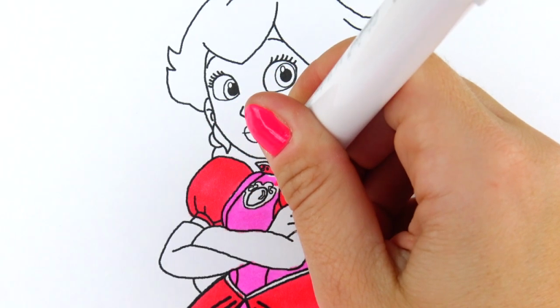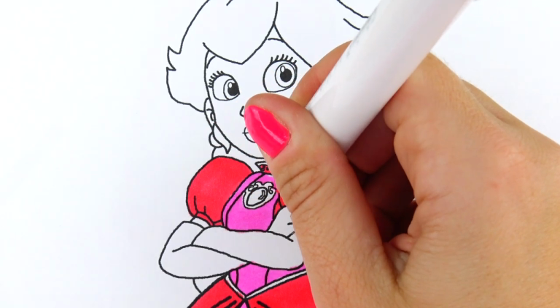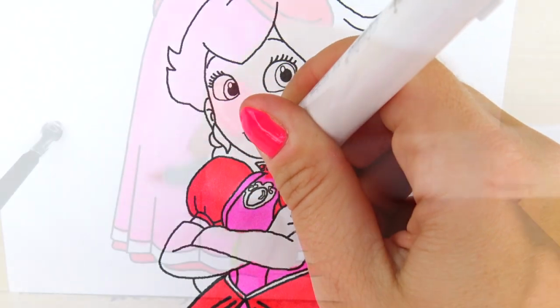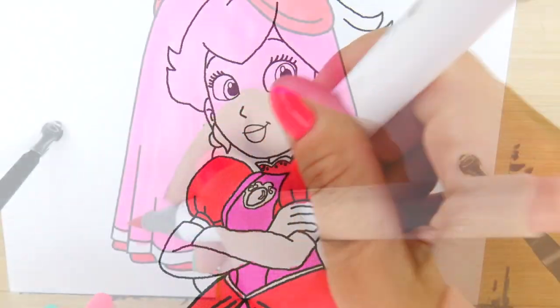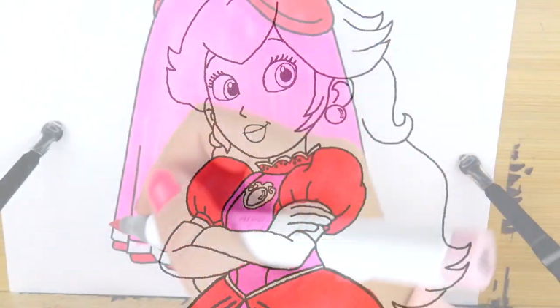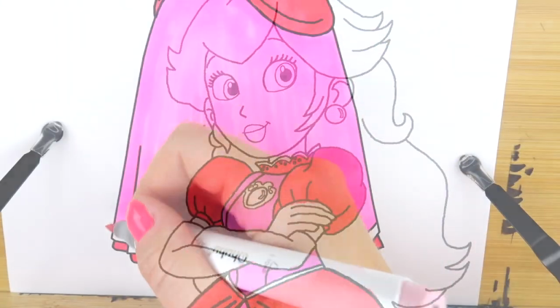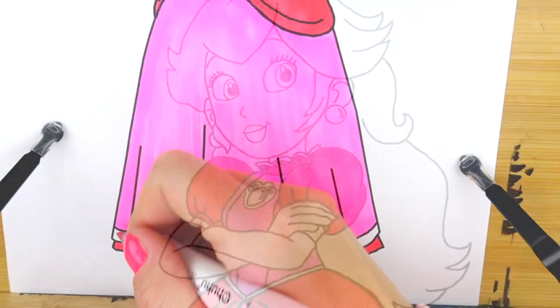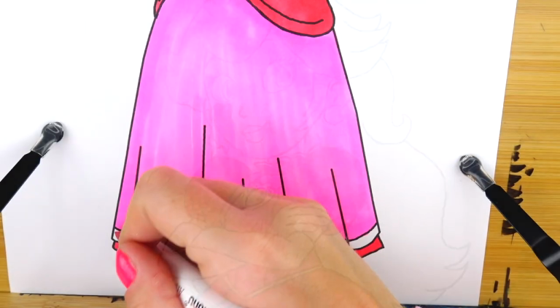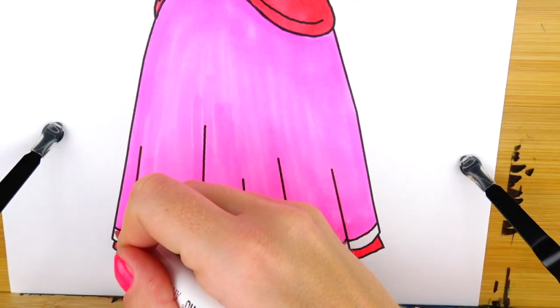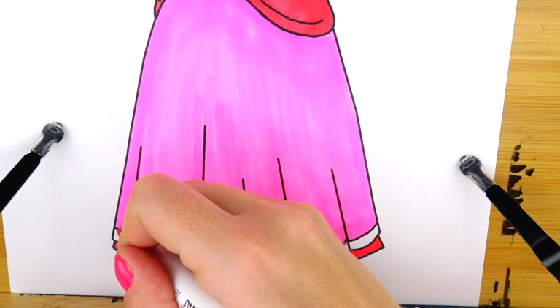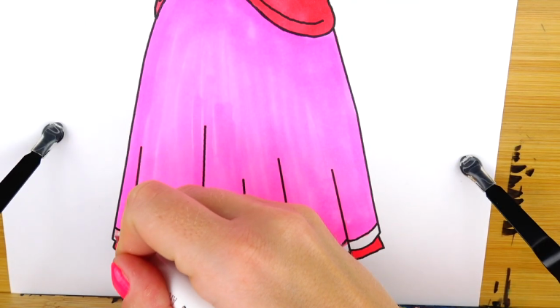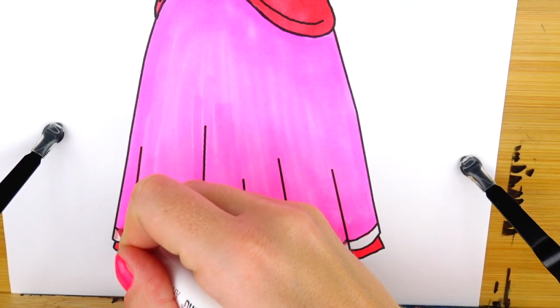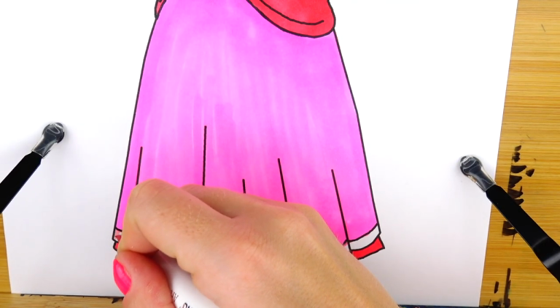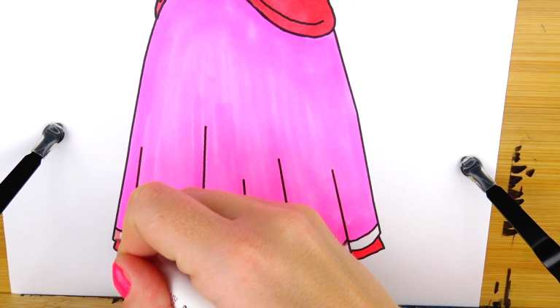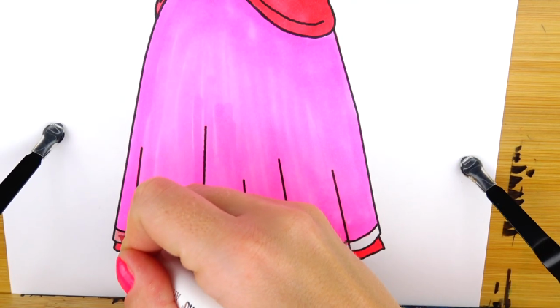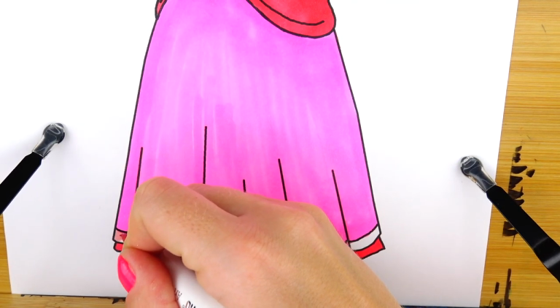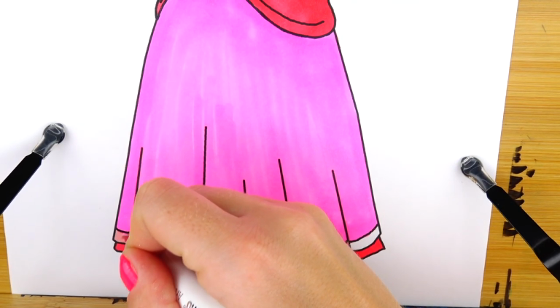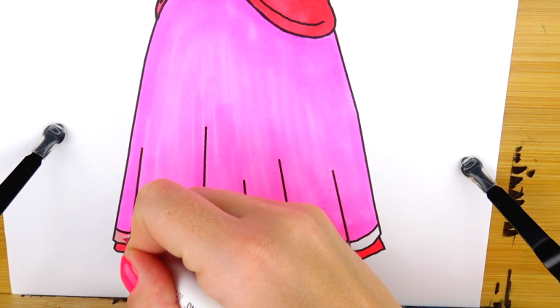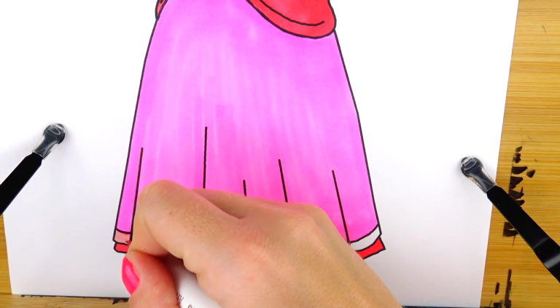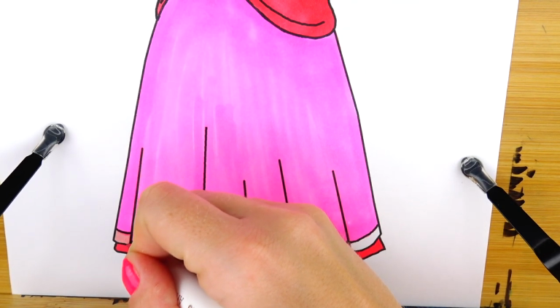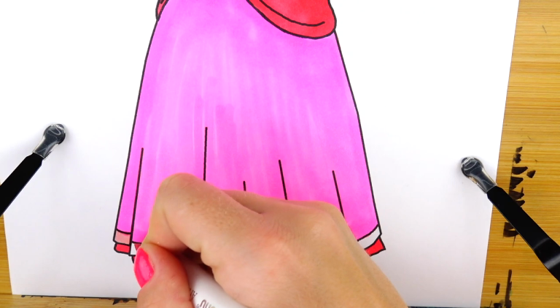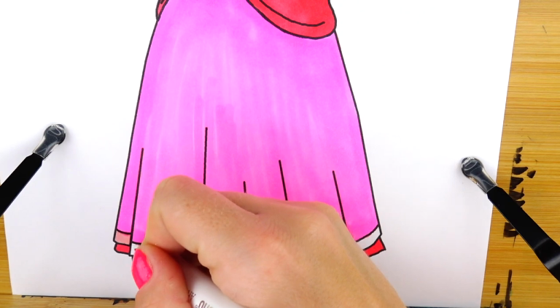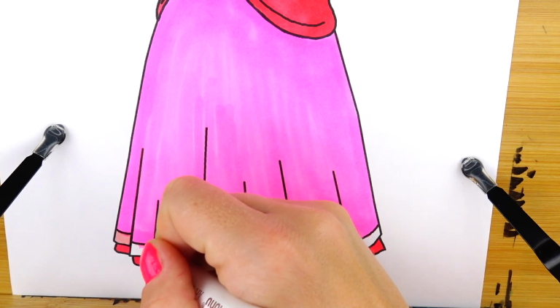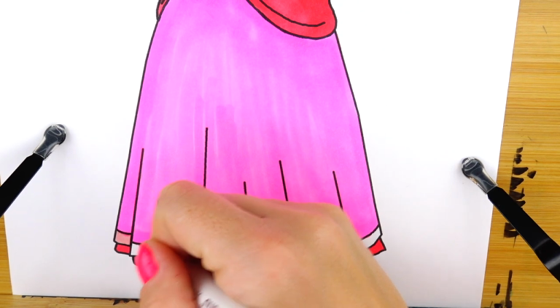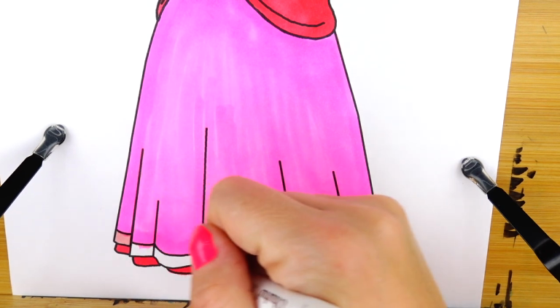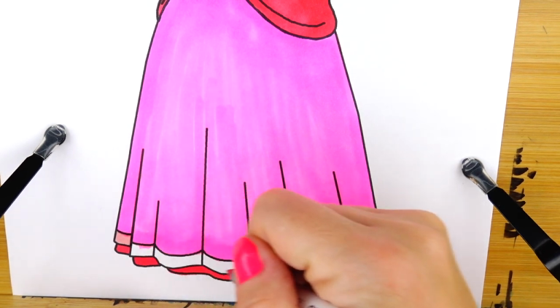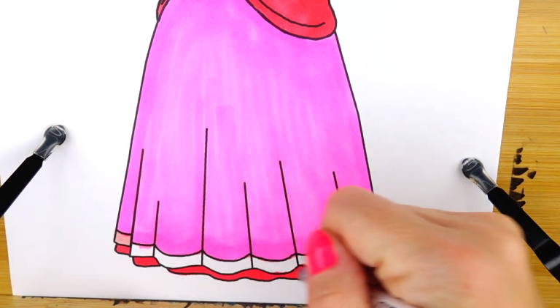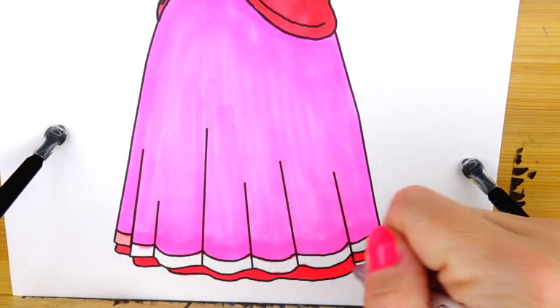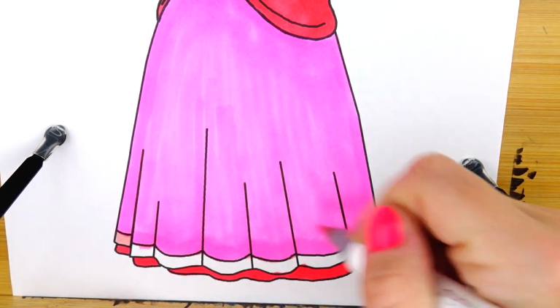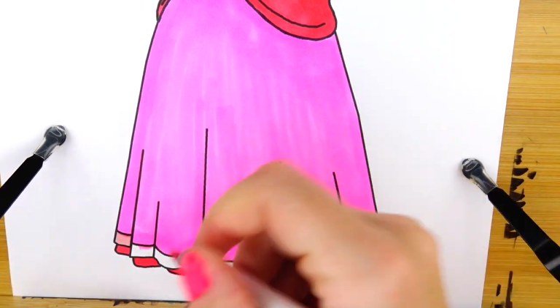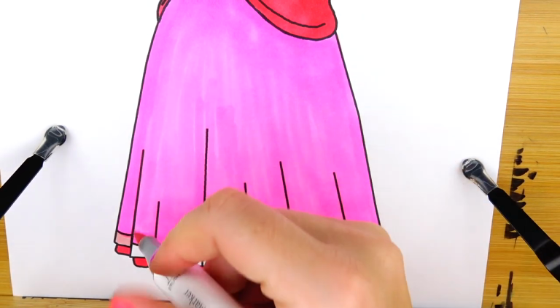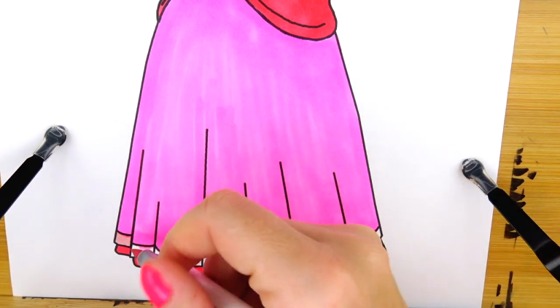Using a light pale pink color for this portion of the dress.